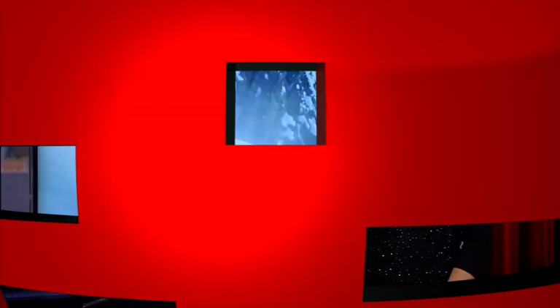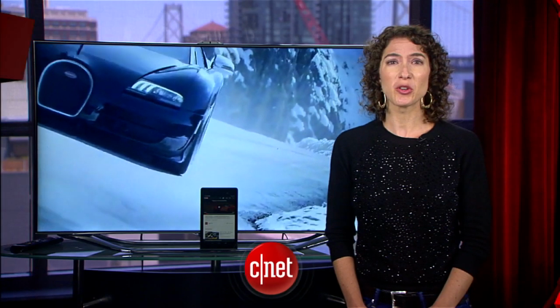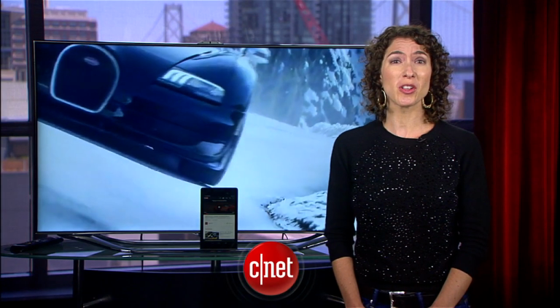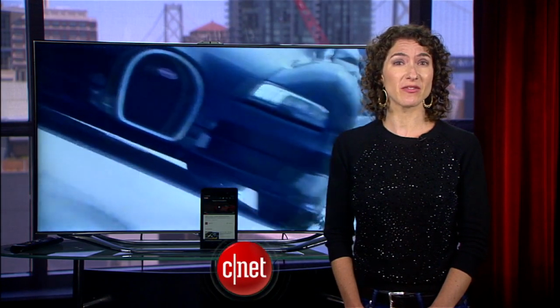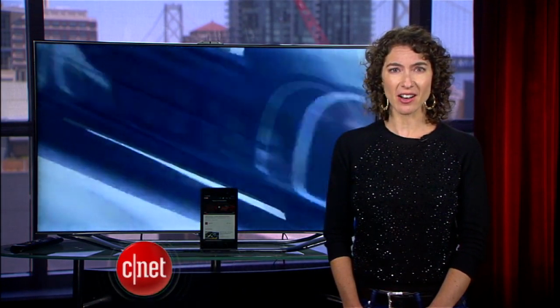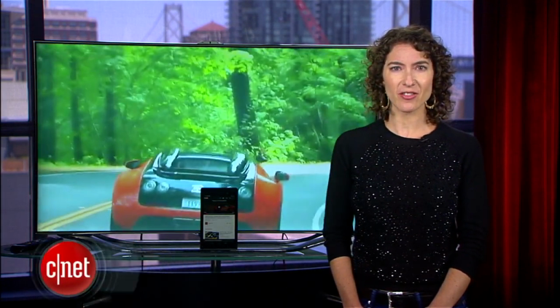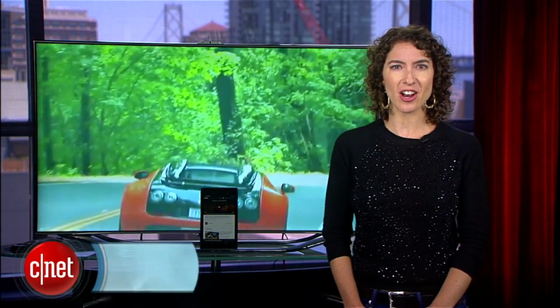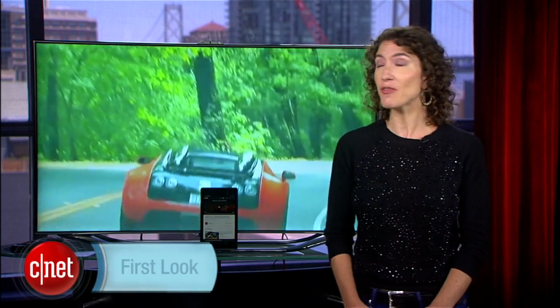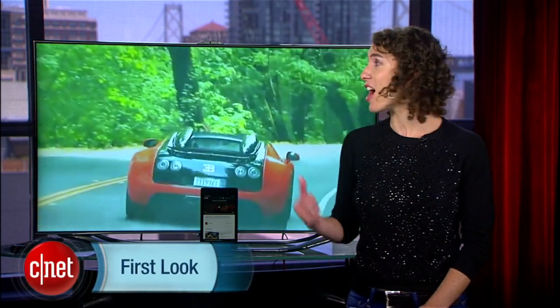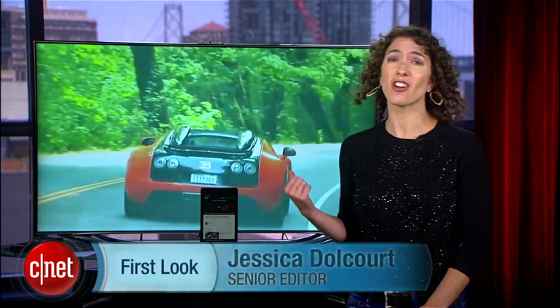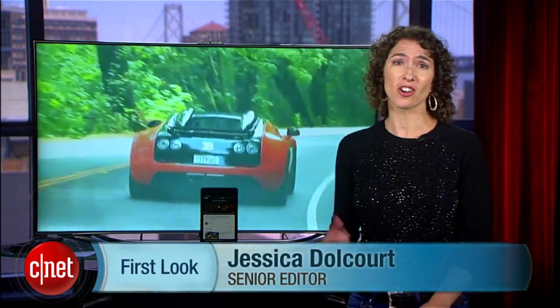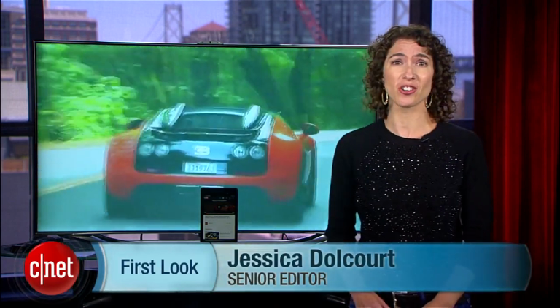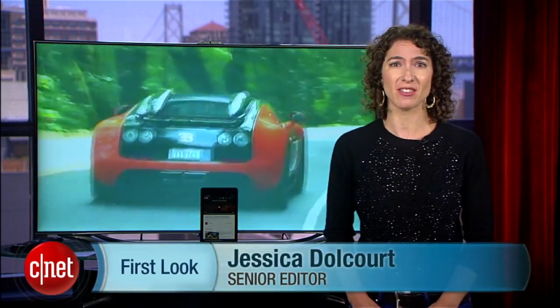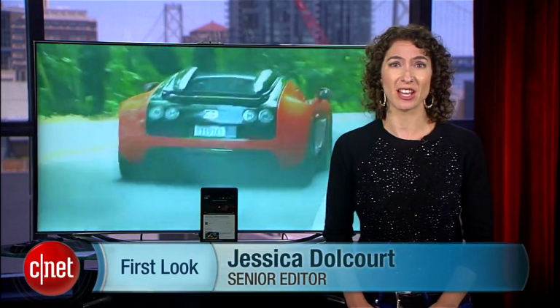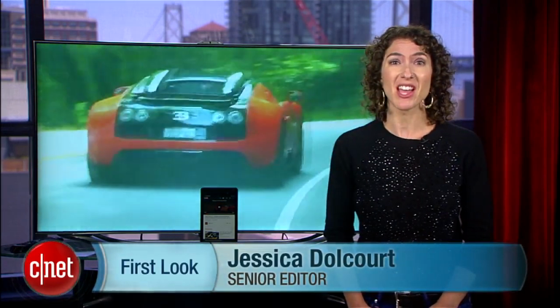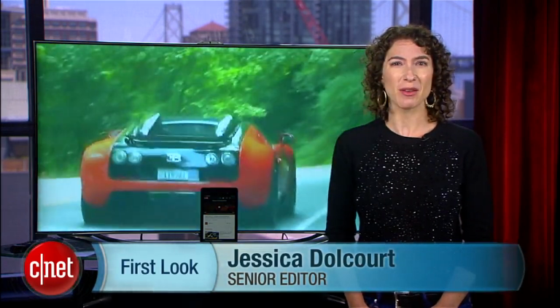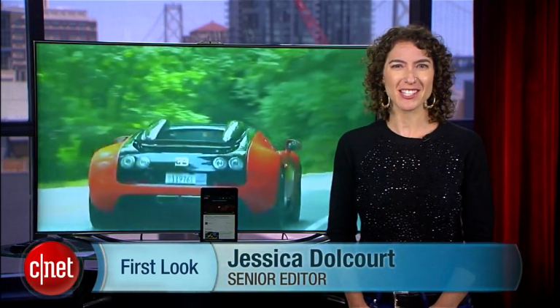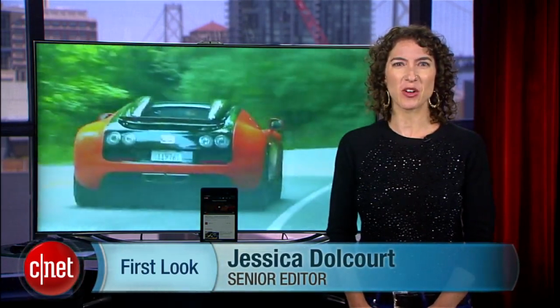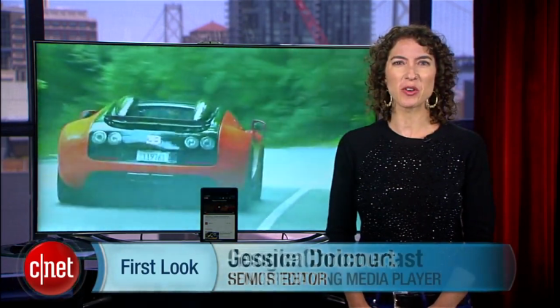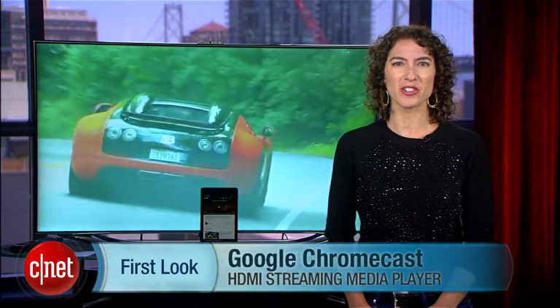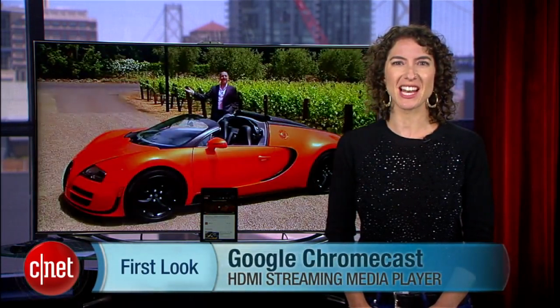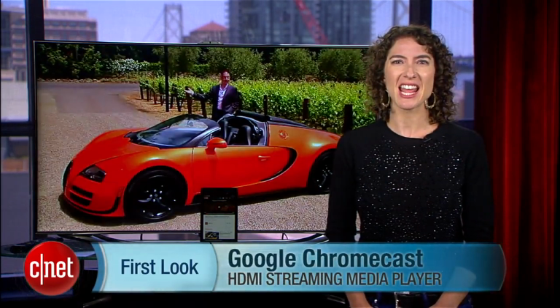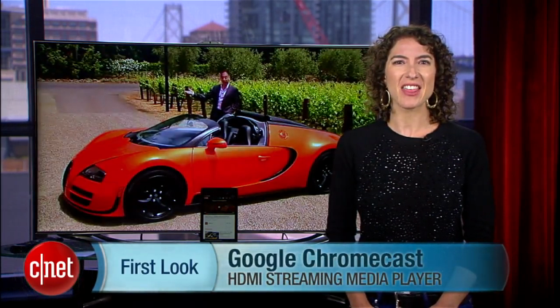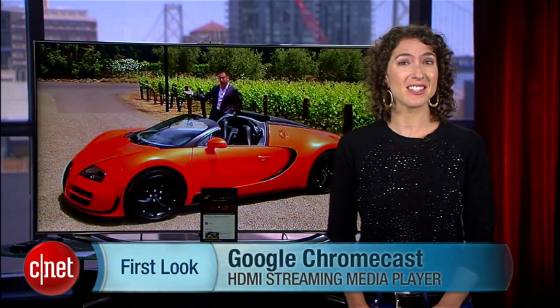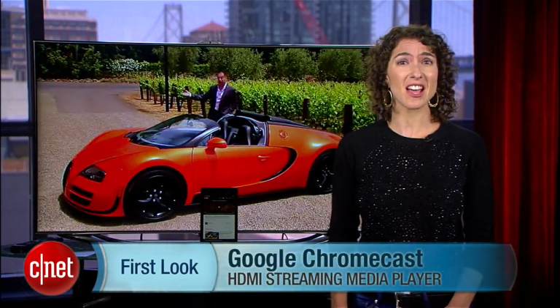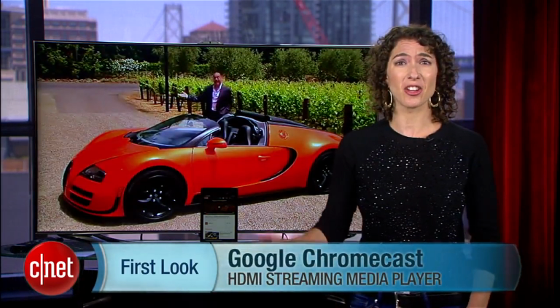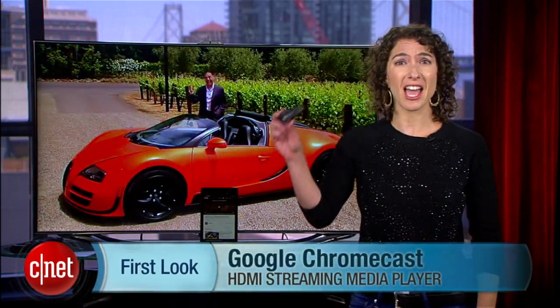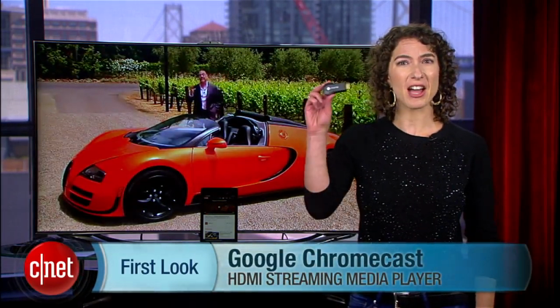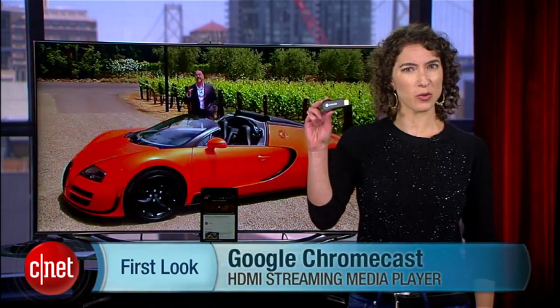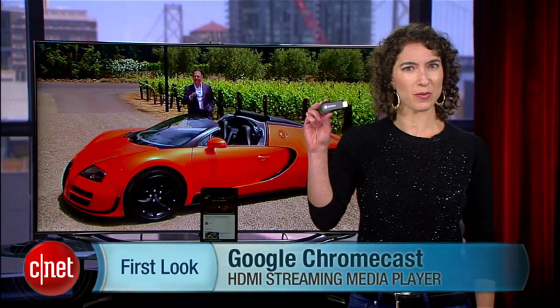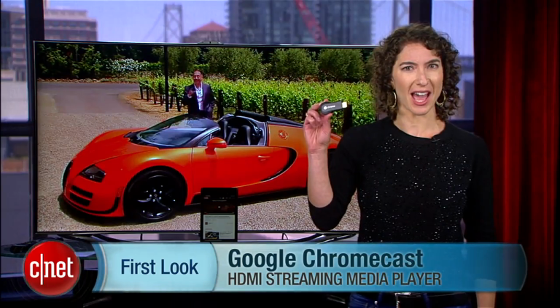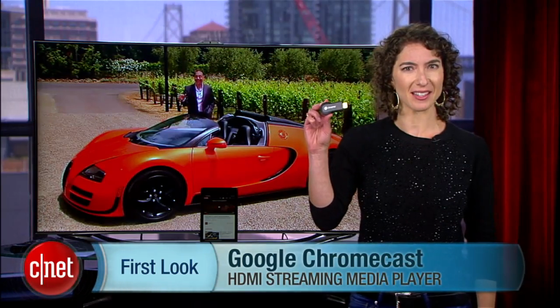Google has finally figured out how to conquer your TV. I'm Jessica Dahlcourt for CNET, and this is a look at Chromecast.